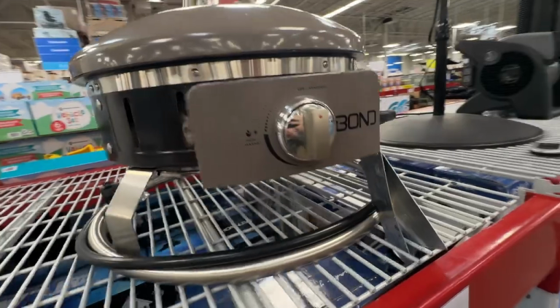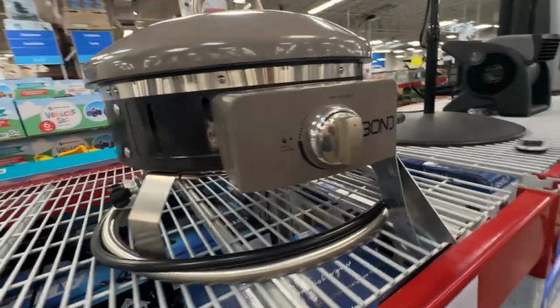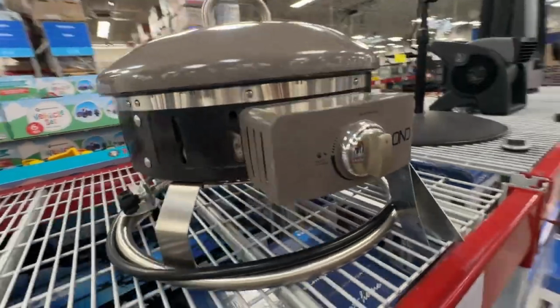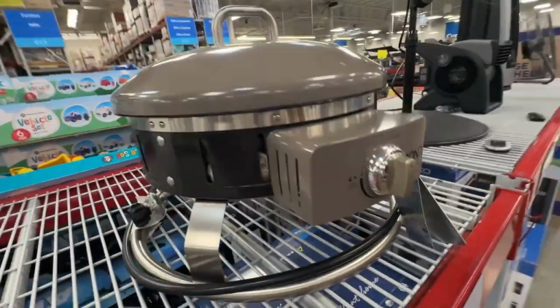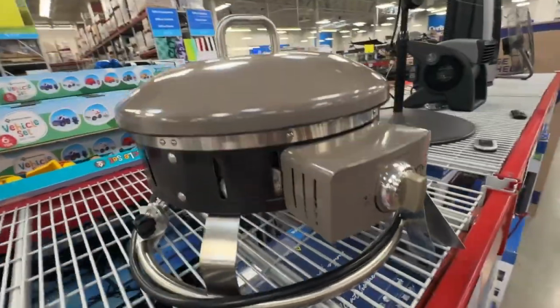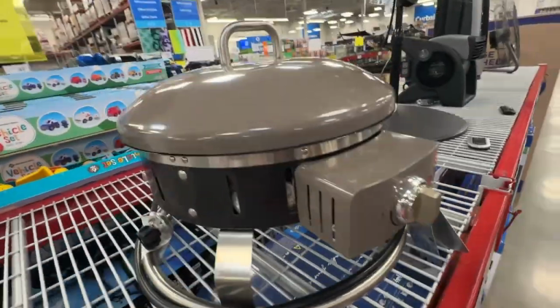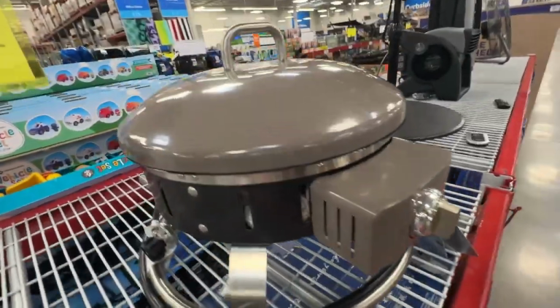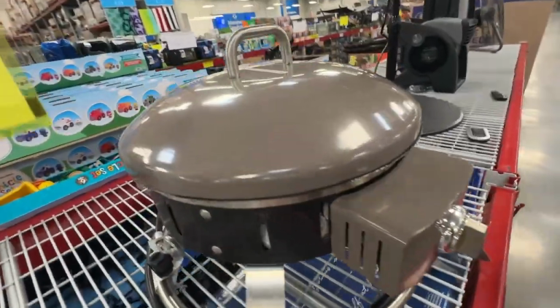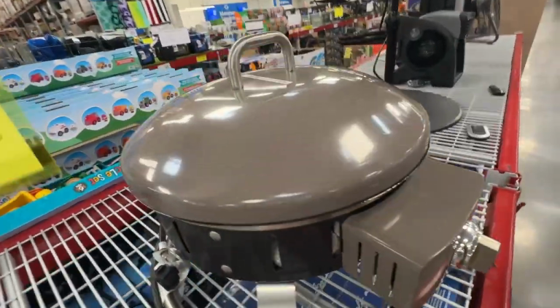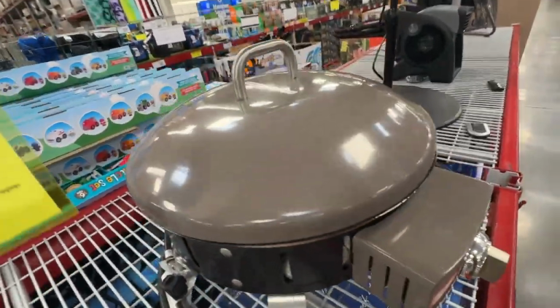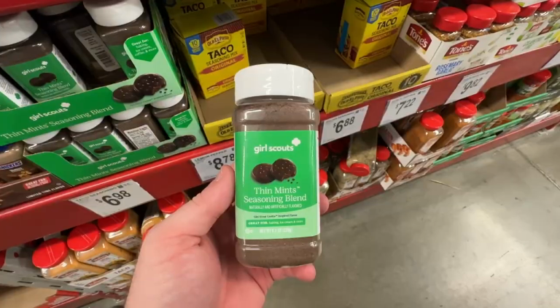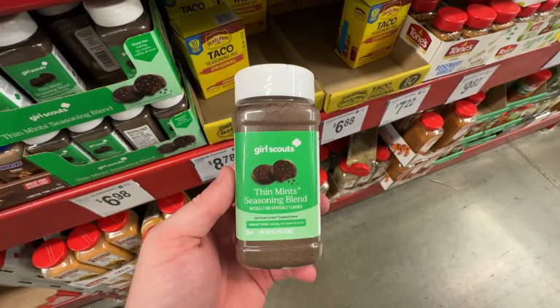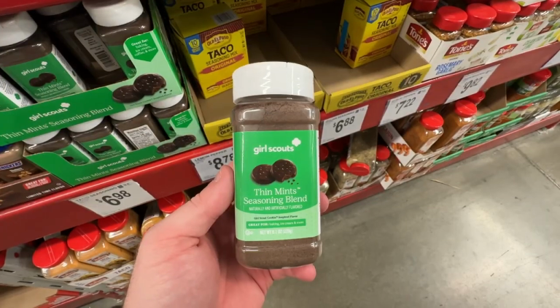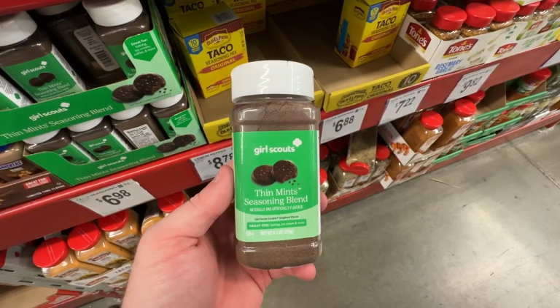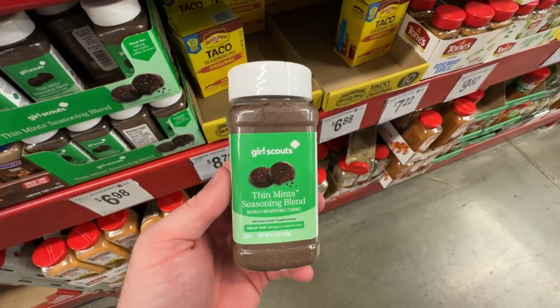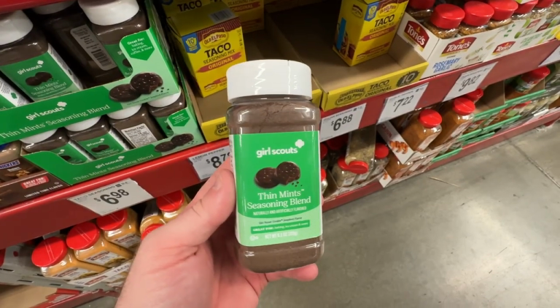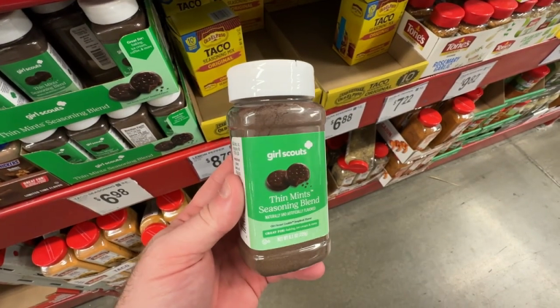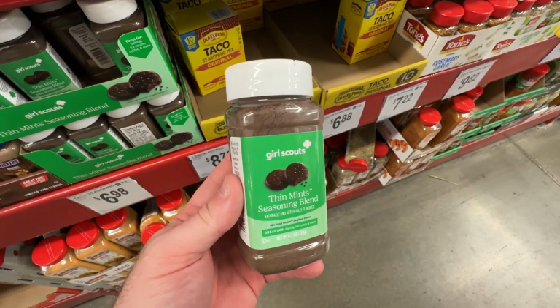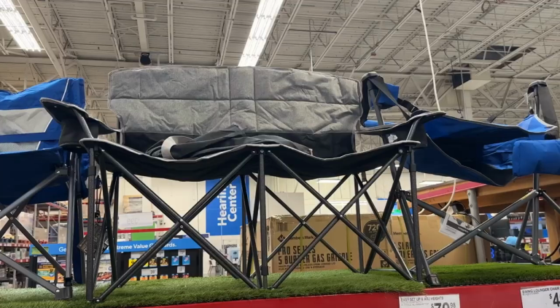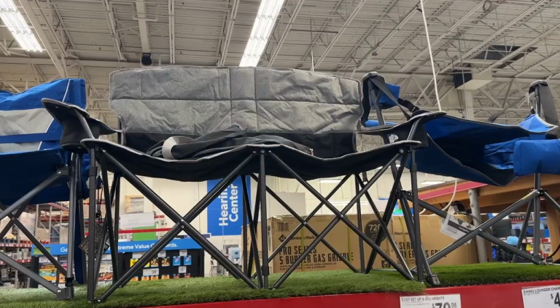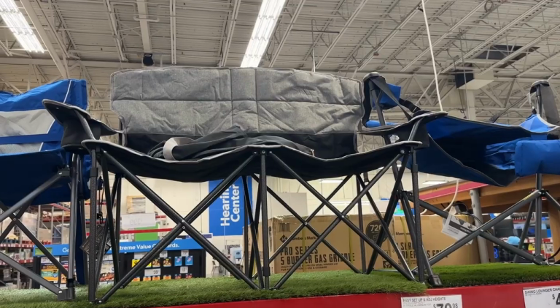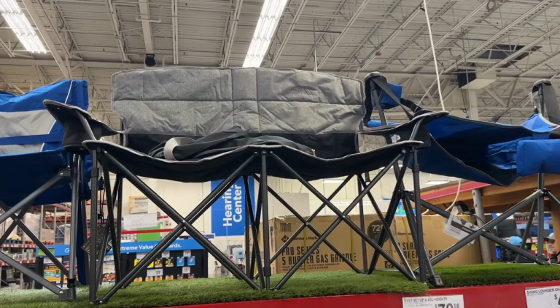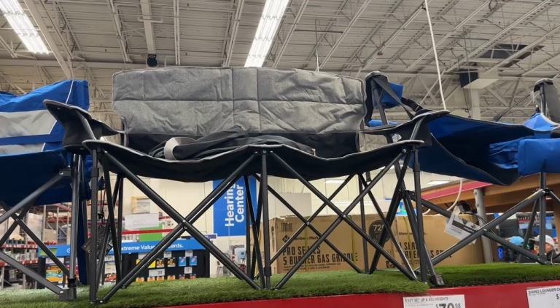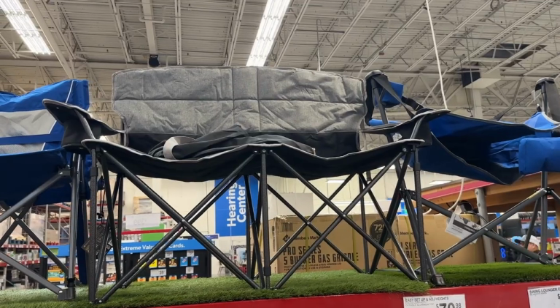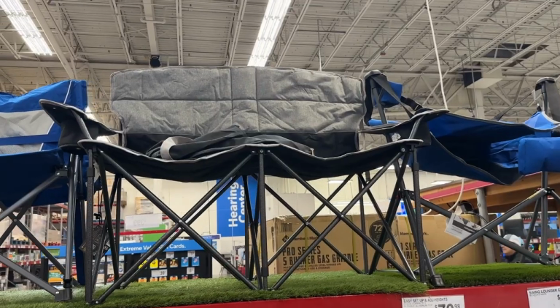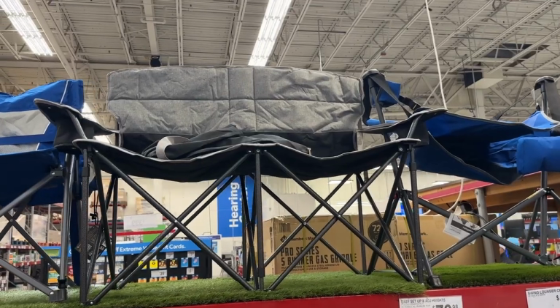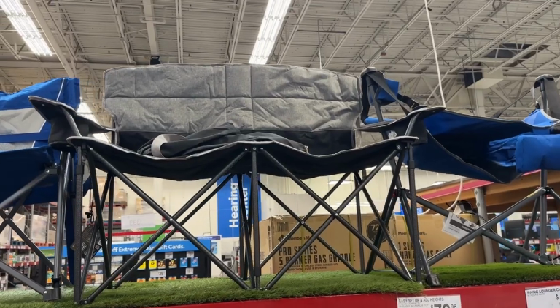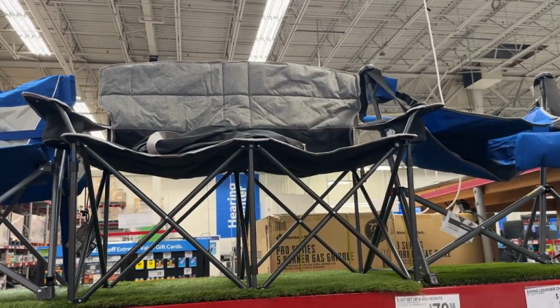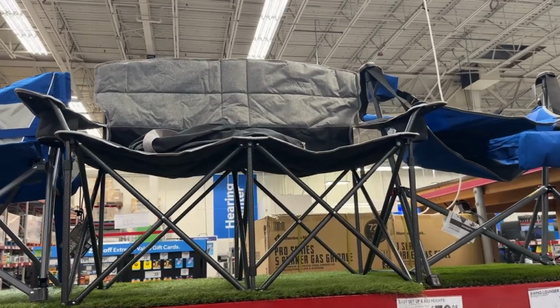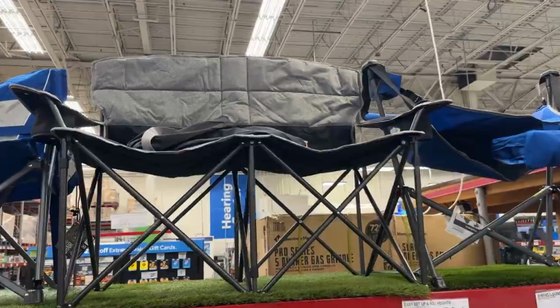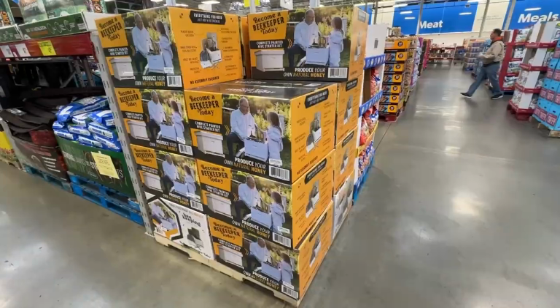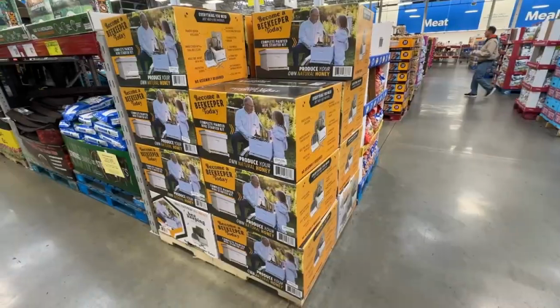Welcome back to Dad Deals. Today we'll be checking out the latest deals at Sam's Club in April 2023.